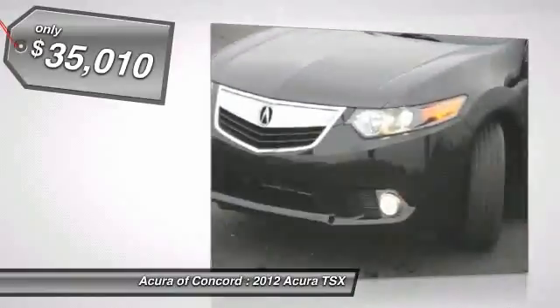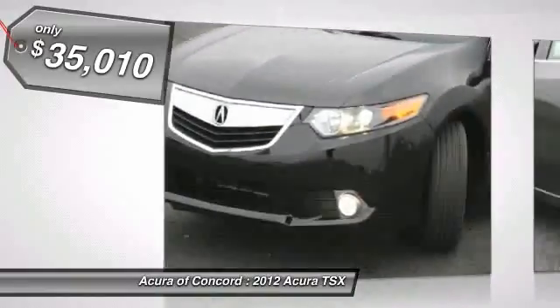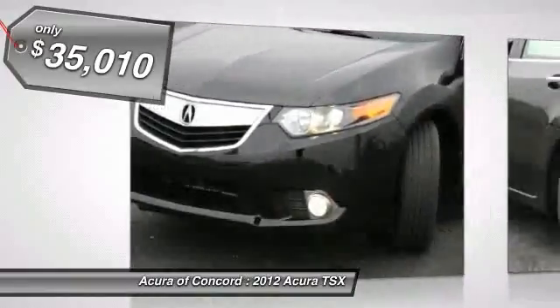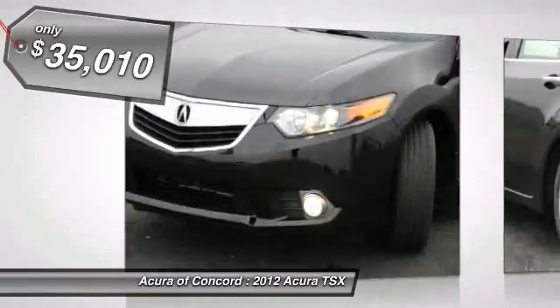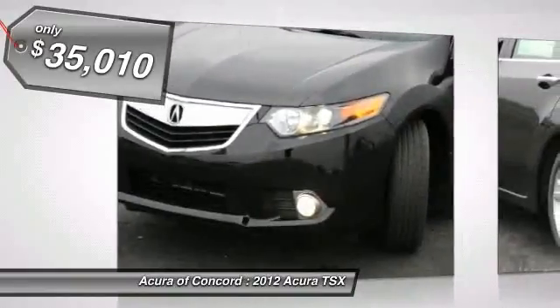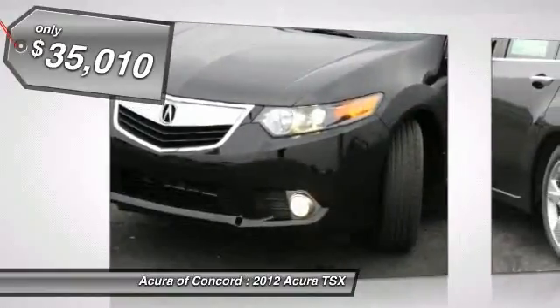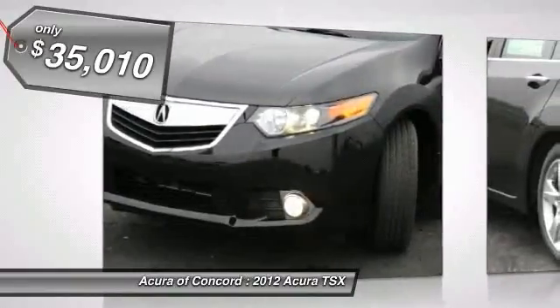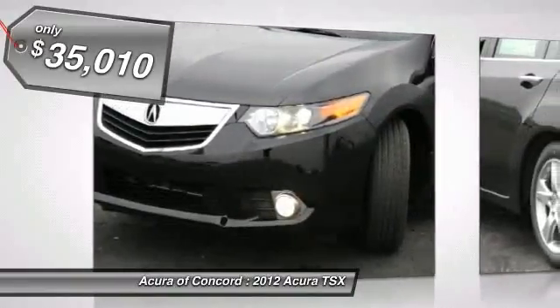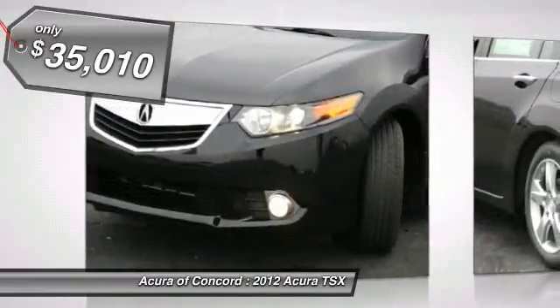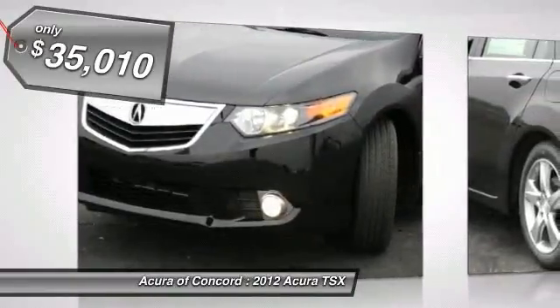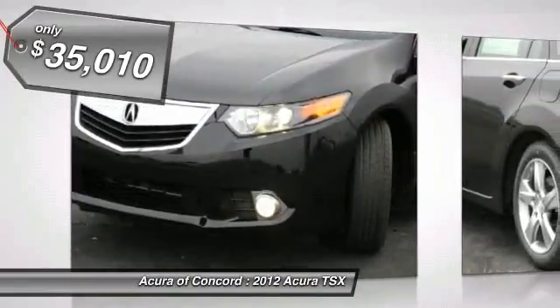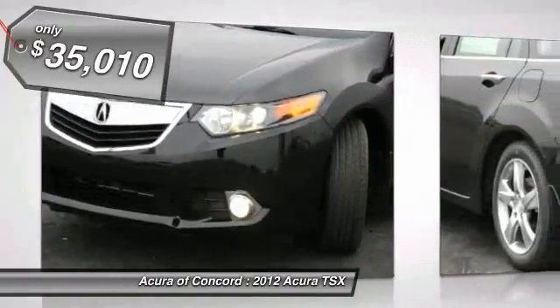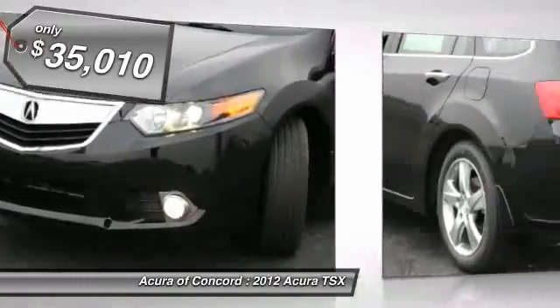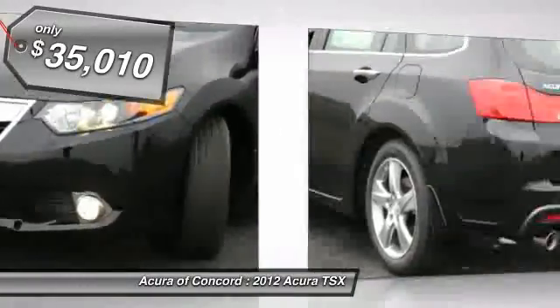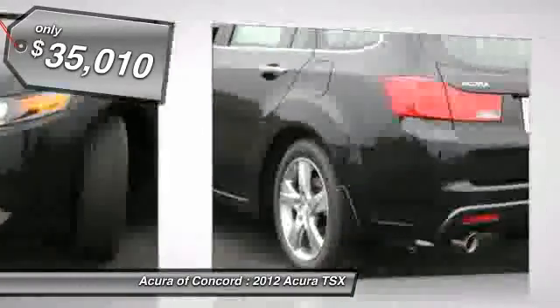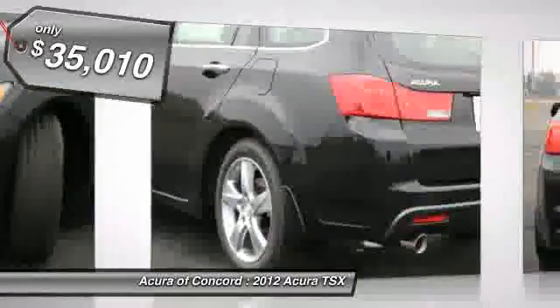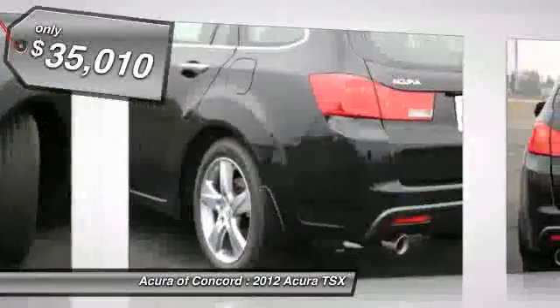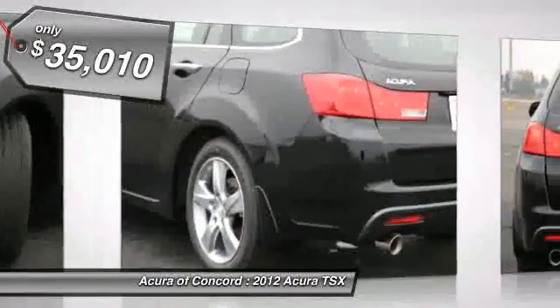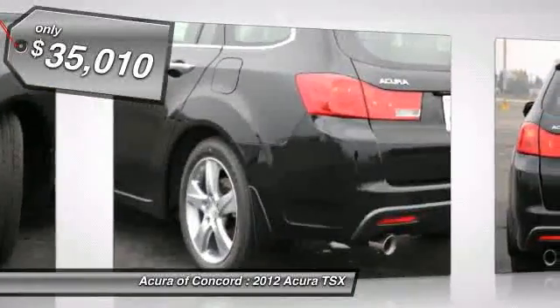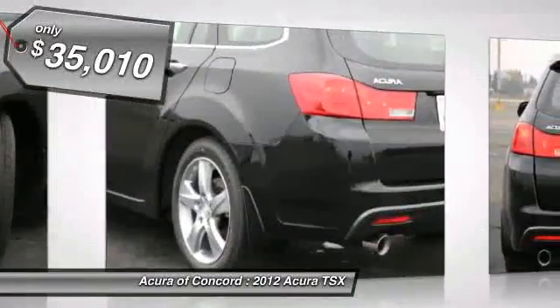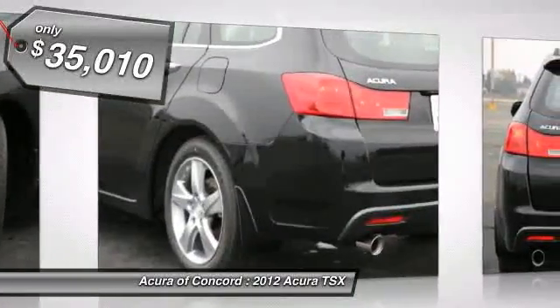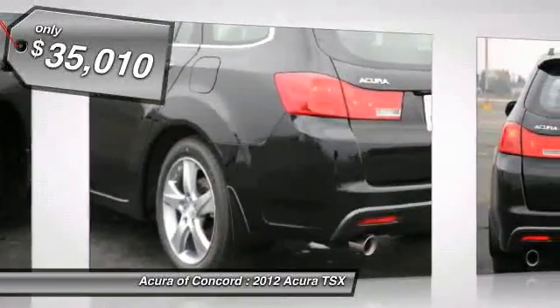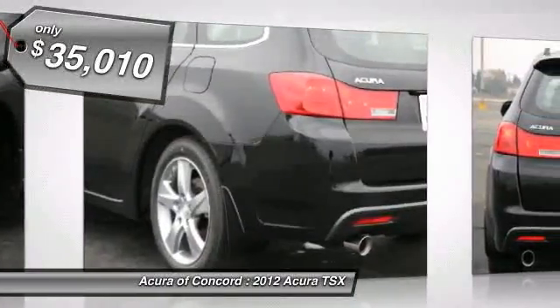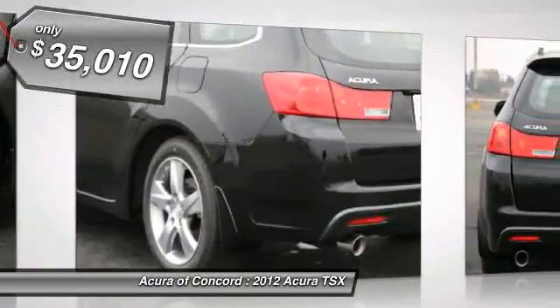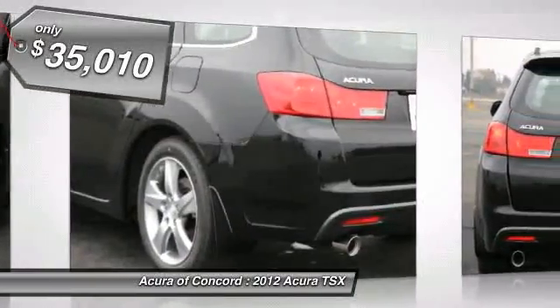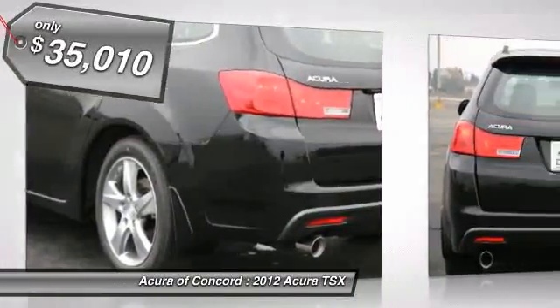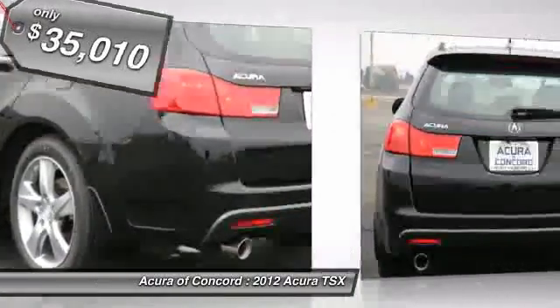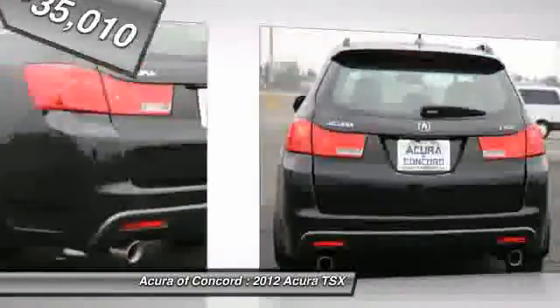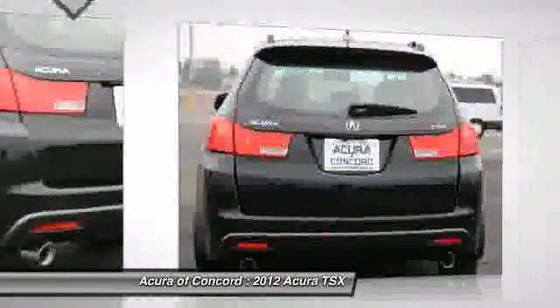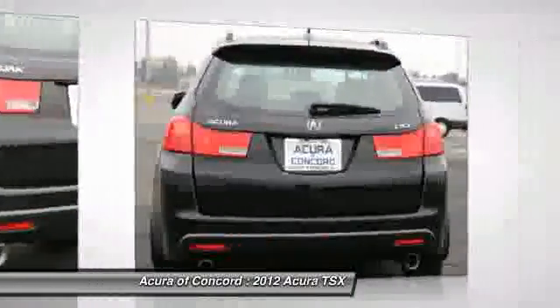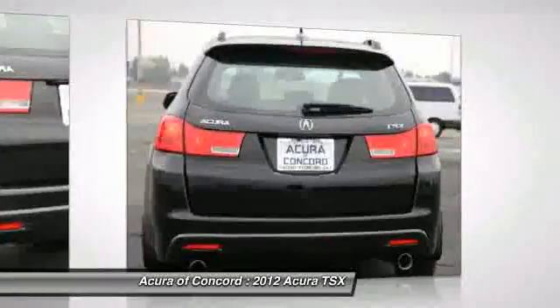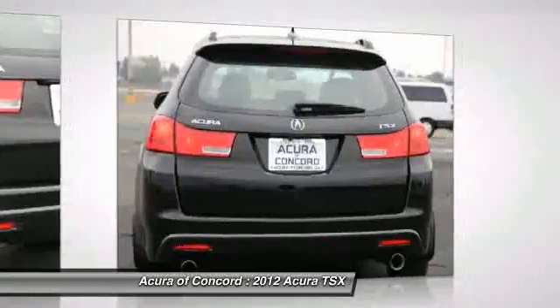Here are some of this vehicle's great options. Technology Package.